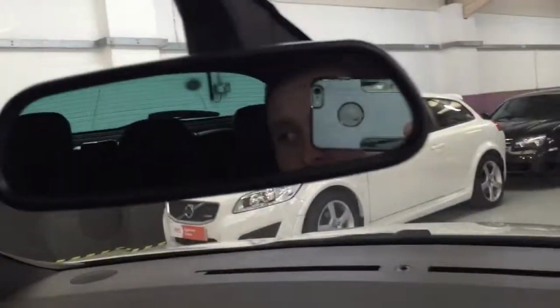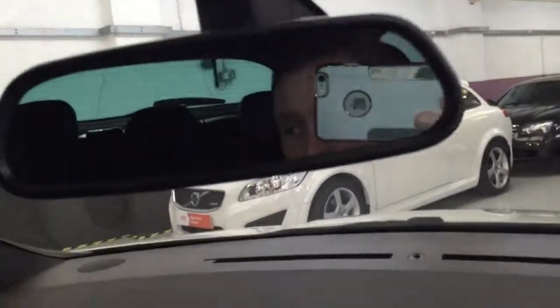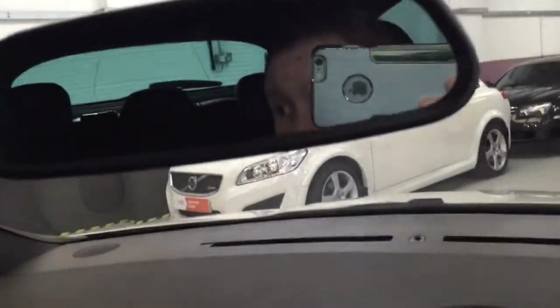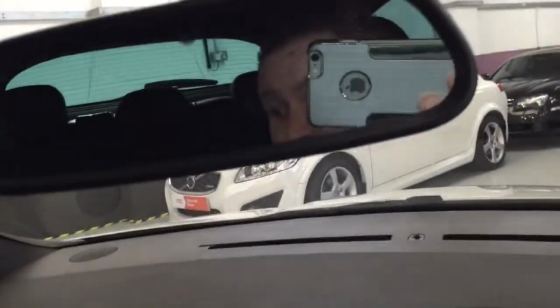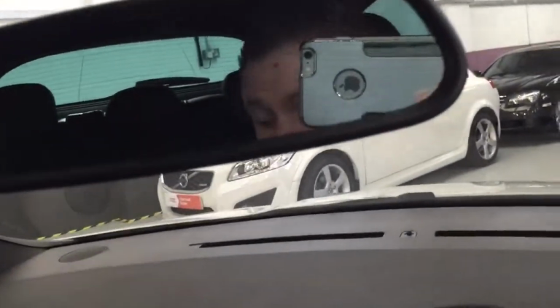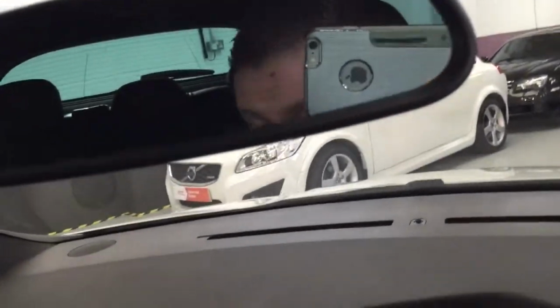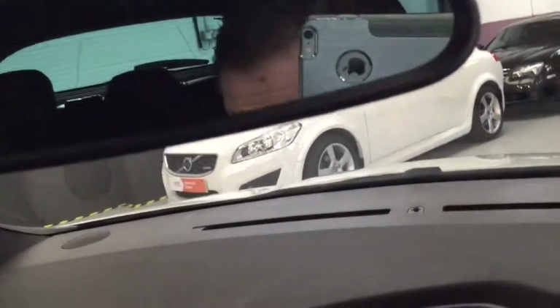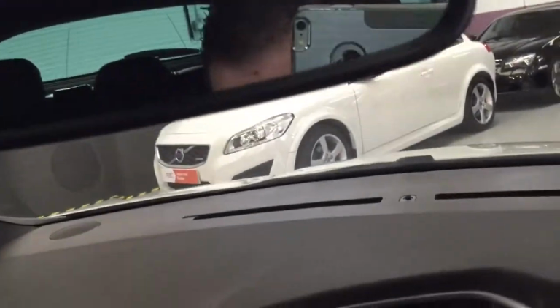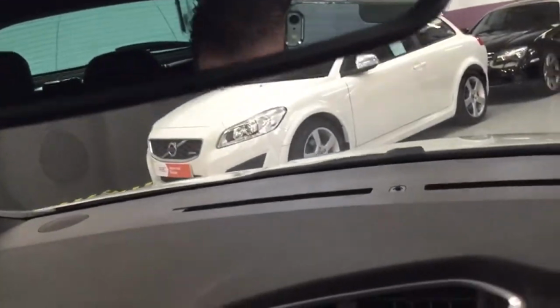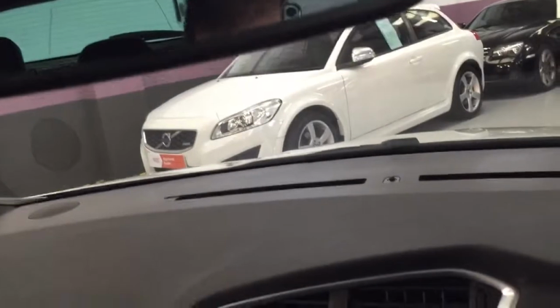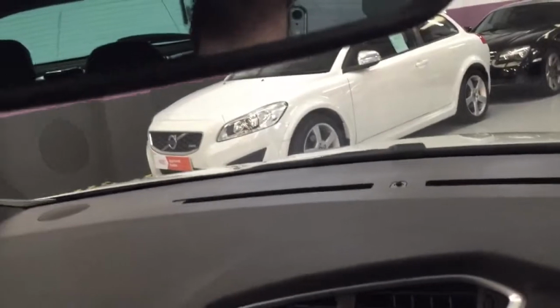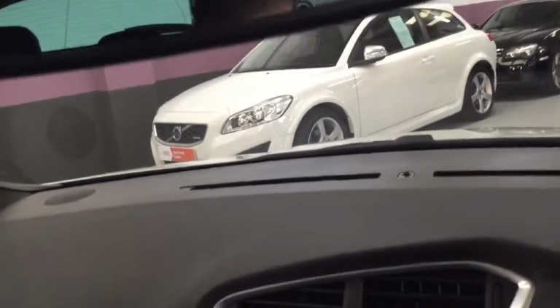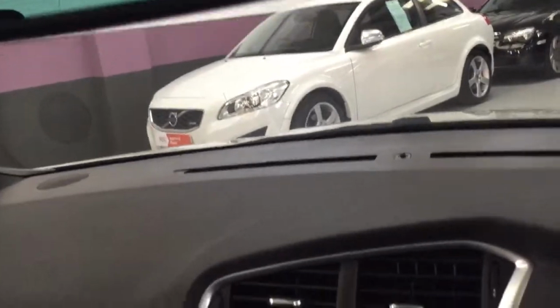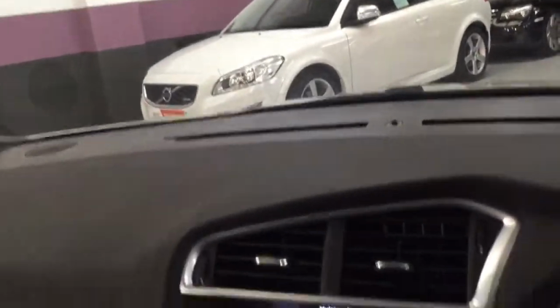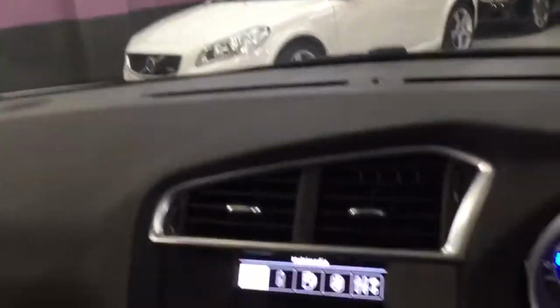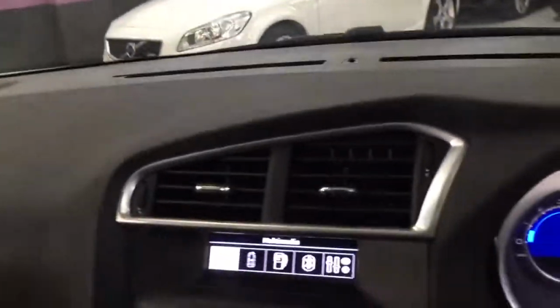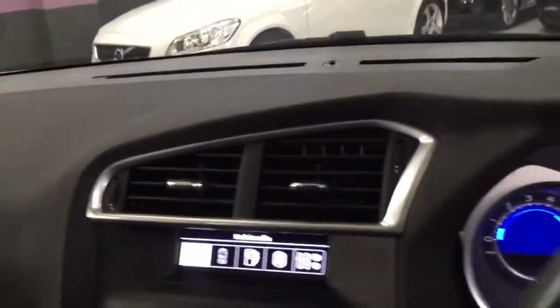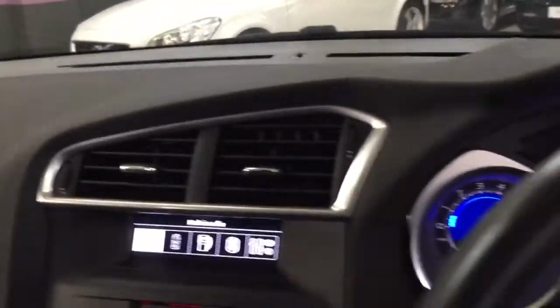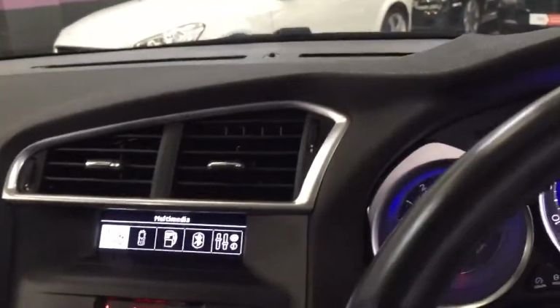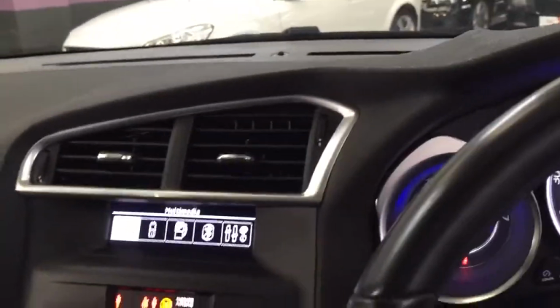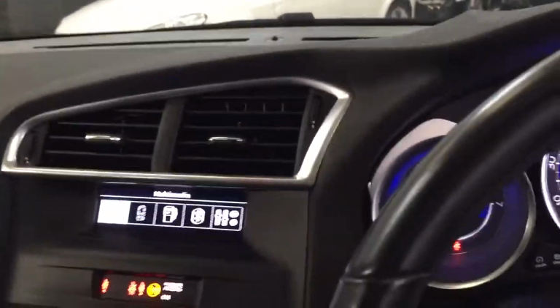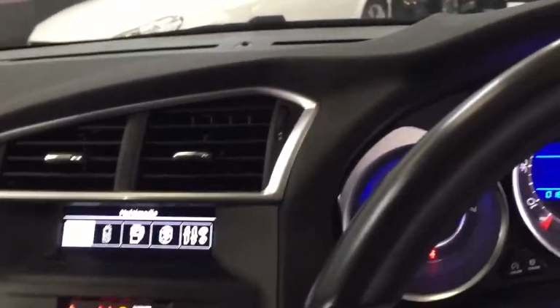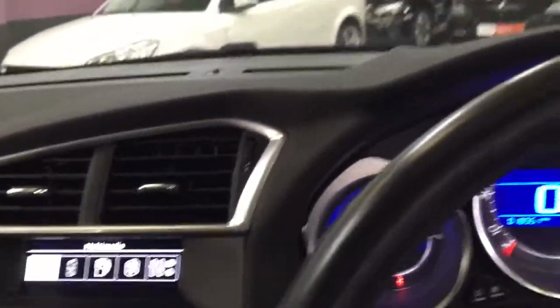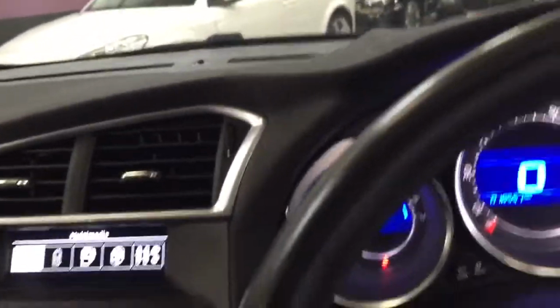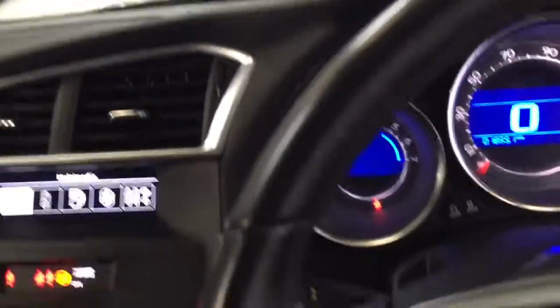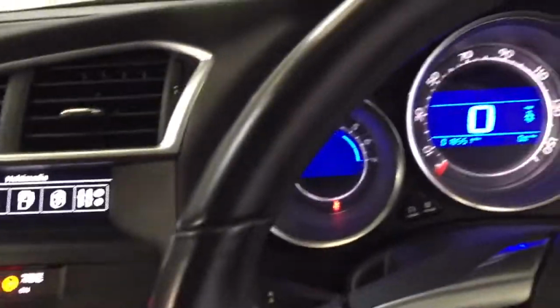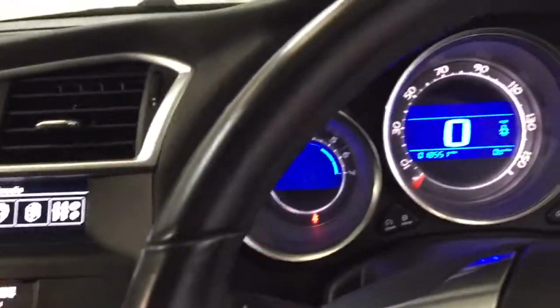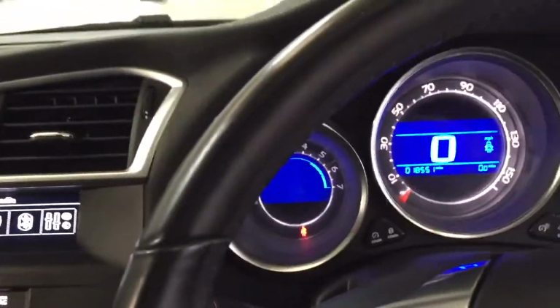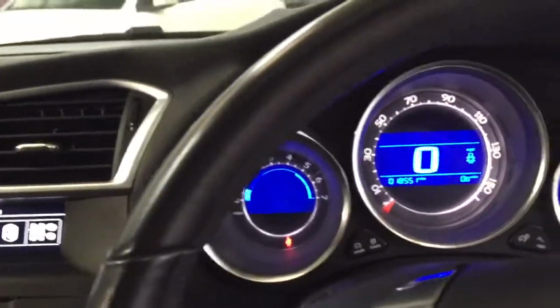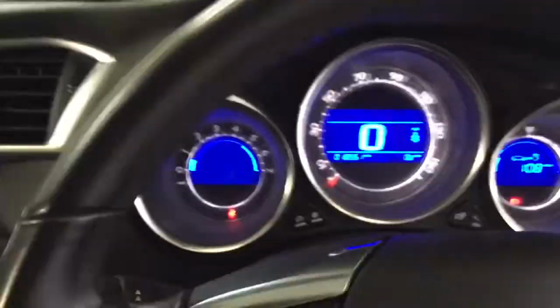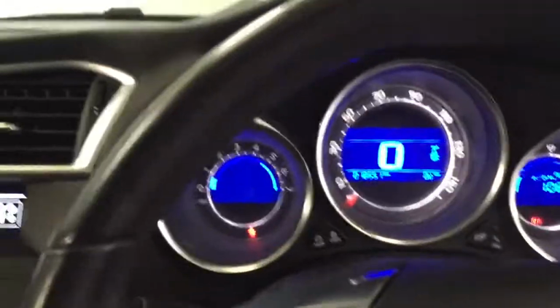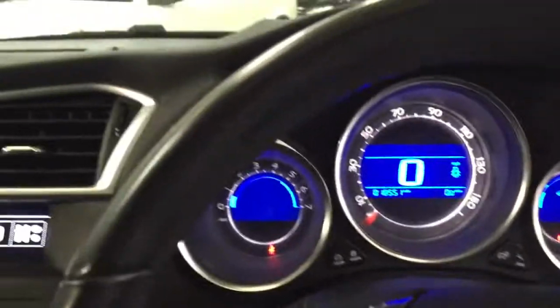It's got the auto dim rear view mirror, half leather seats, and it's truly a pleasure to drive.